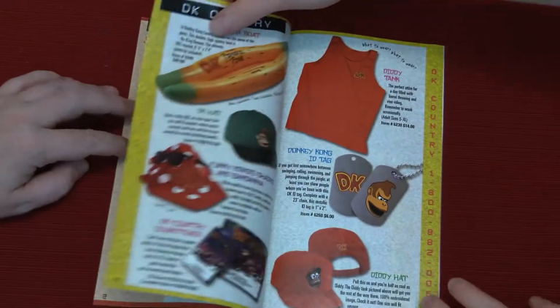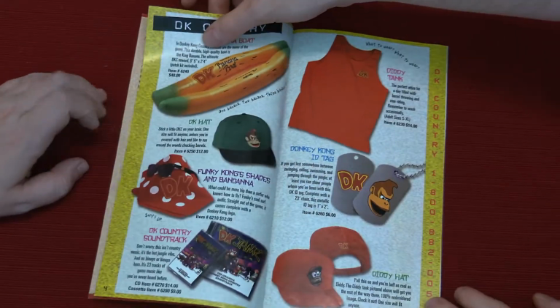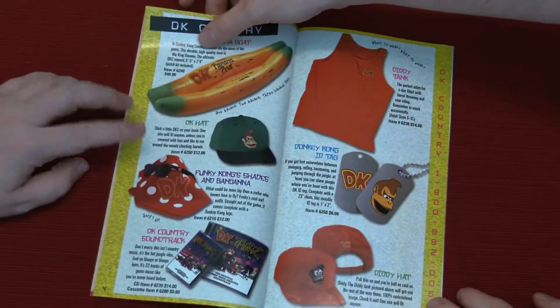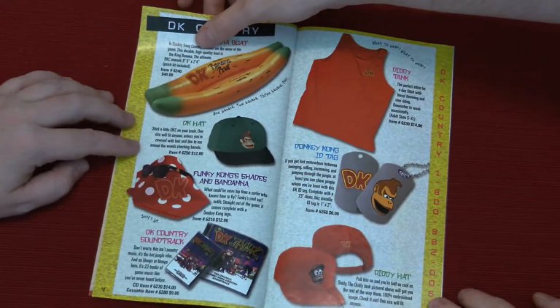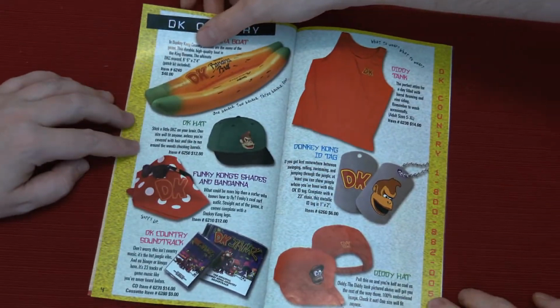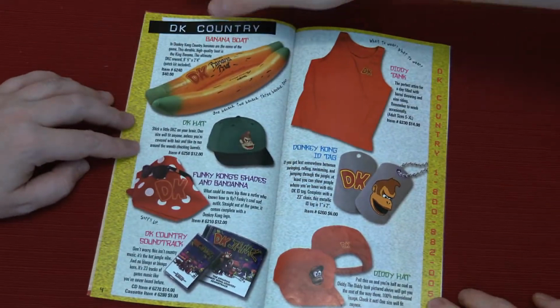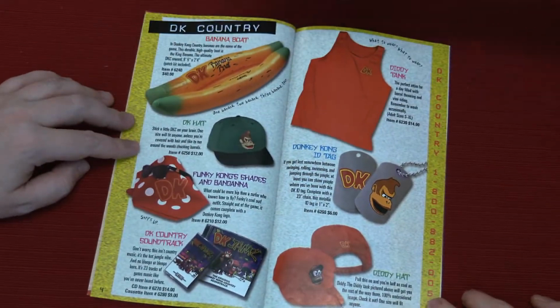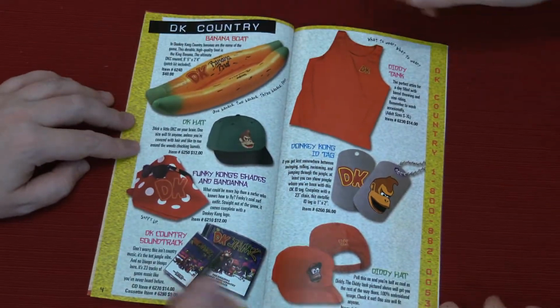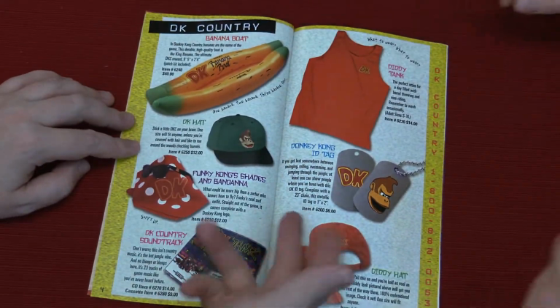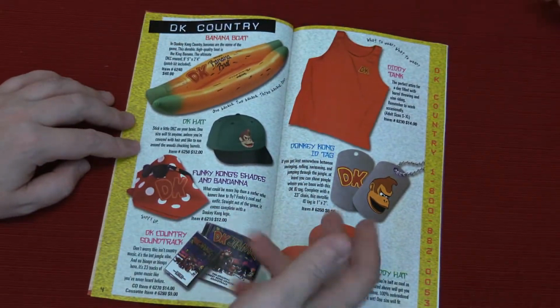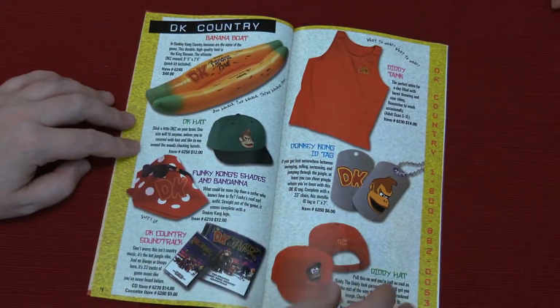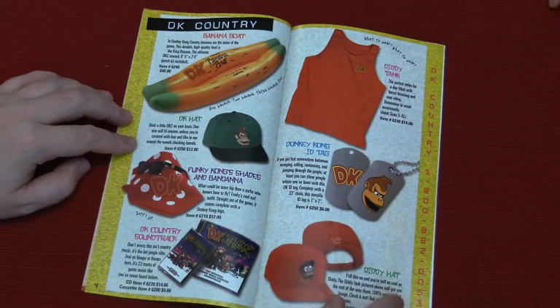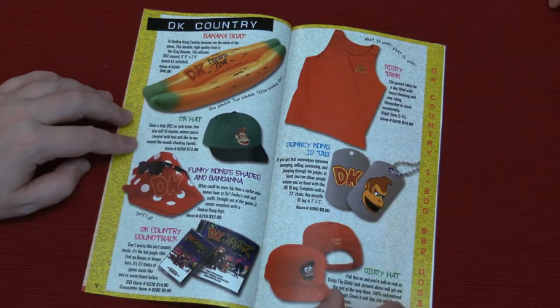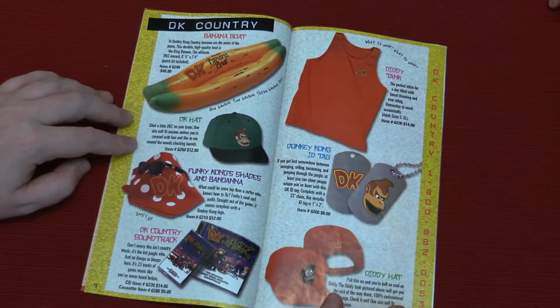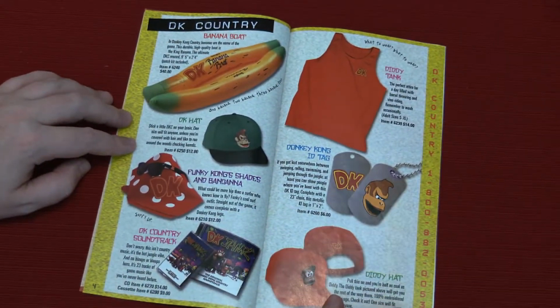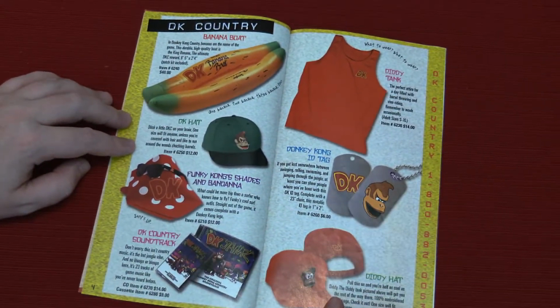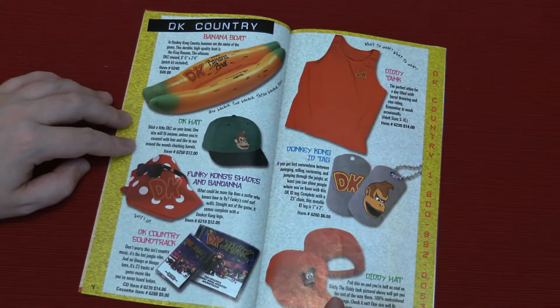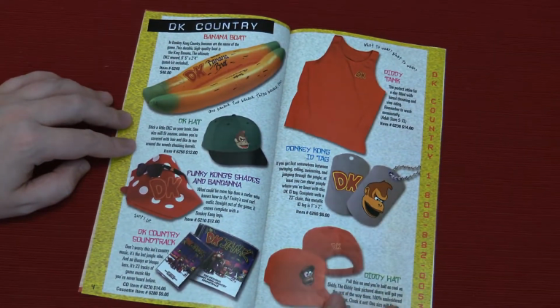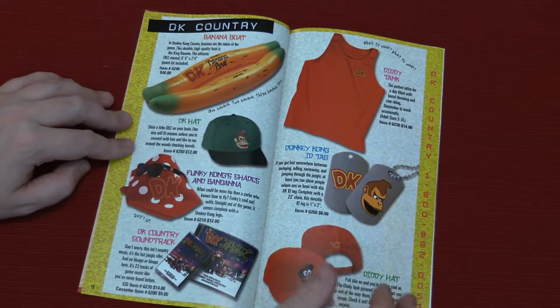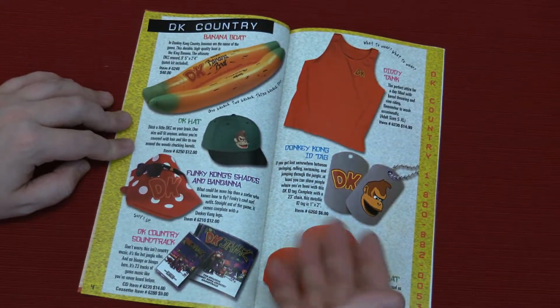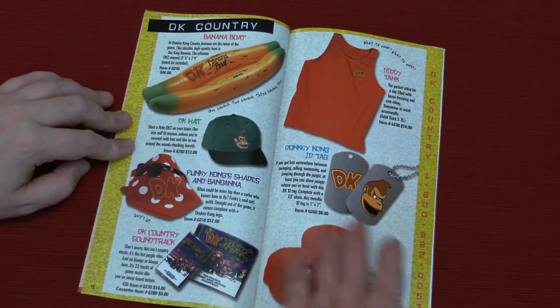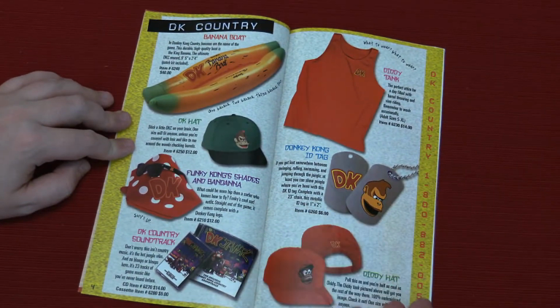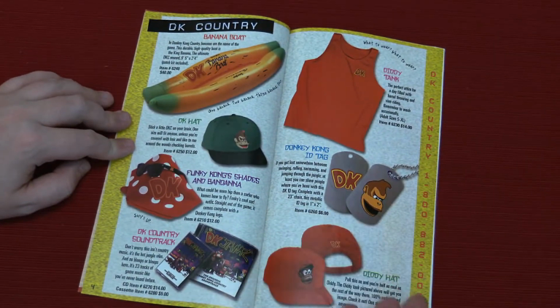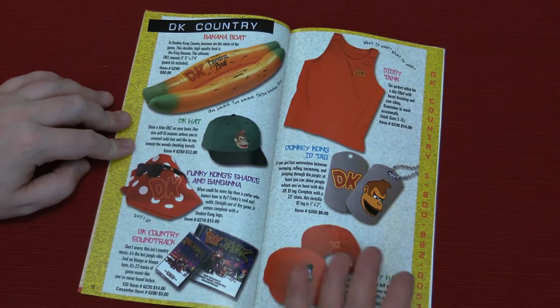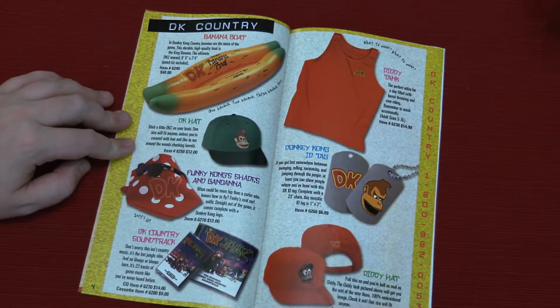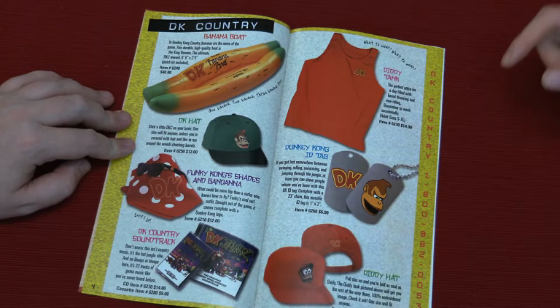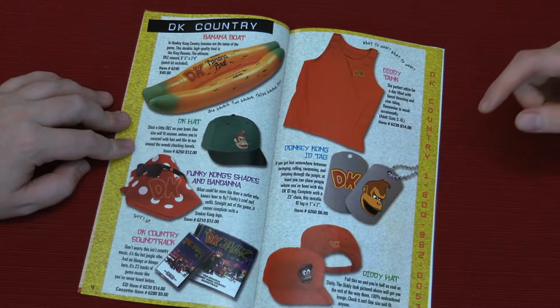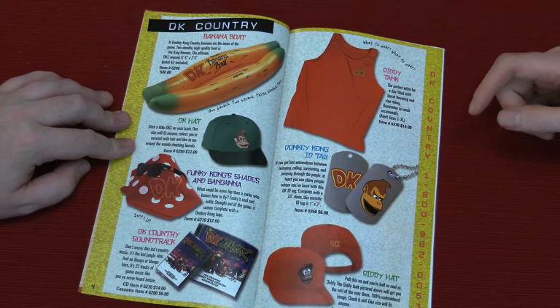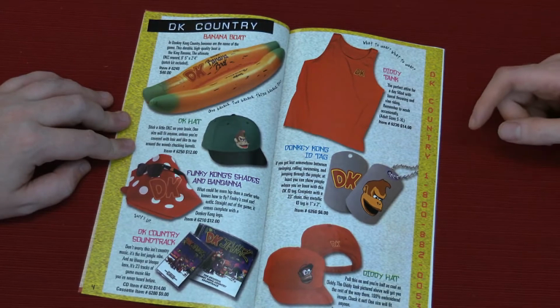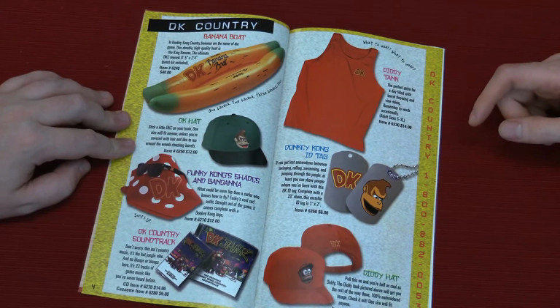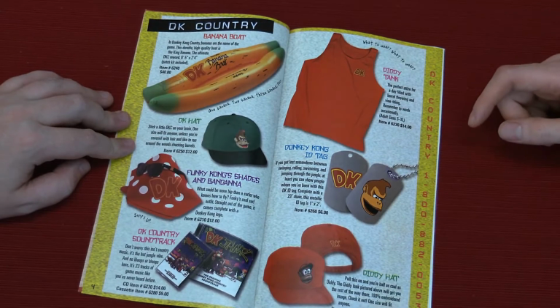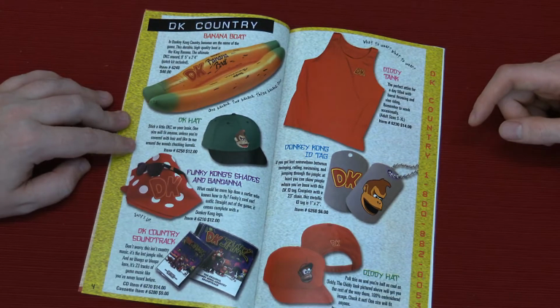You gotta get your Diddy Kong tank and put it with your Fulgore mask. Put it together, just like a freak. Killer Instinct watch, and of course you get this fake dog tag. I don't really believe in Stolen Valor, so I wouldn't wear that.